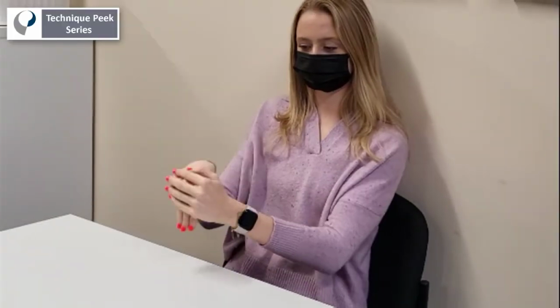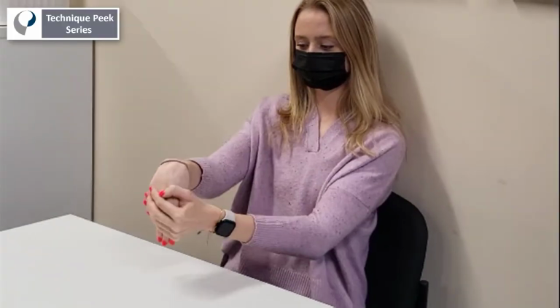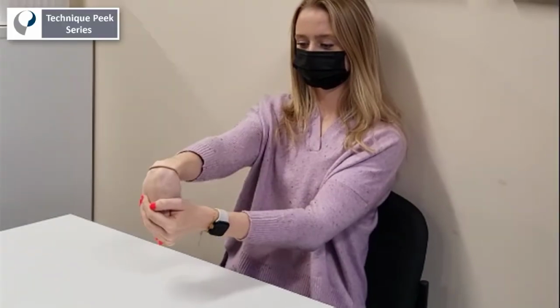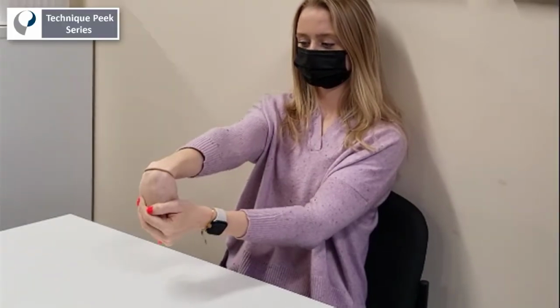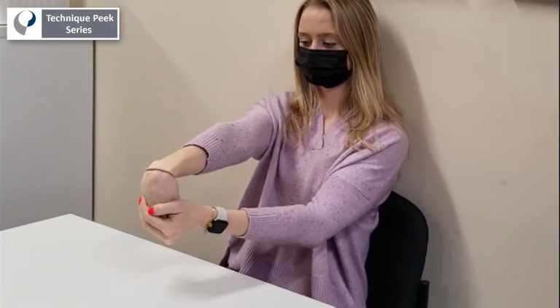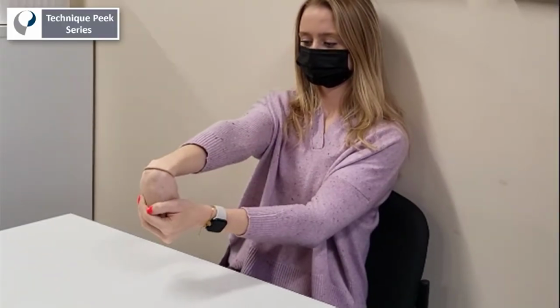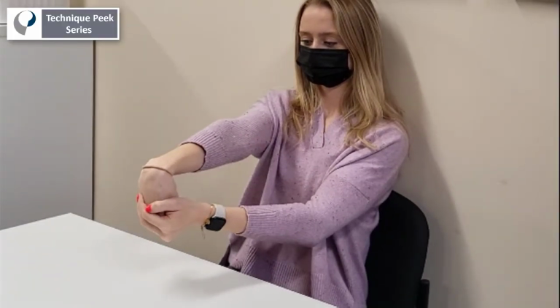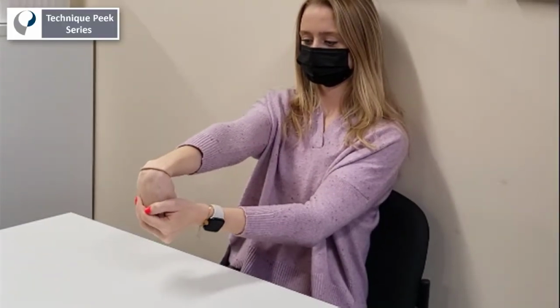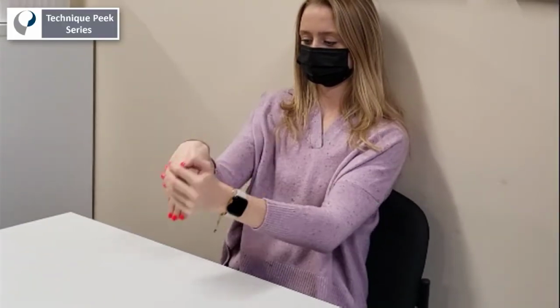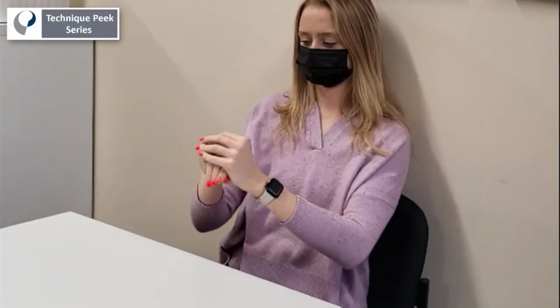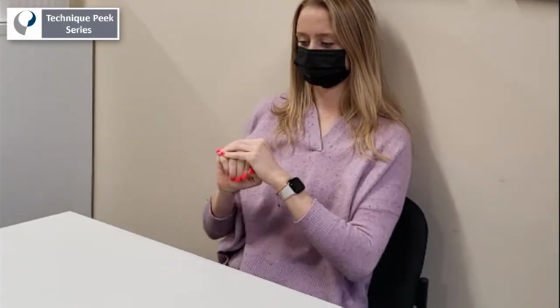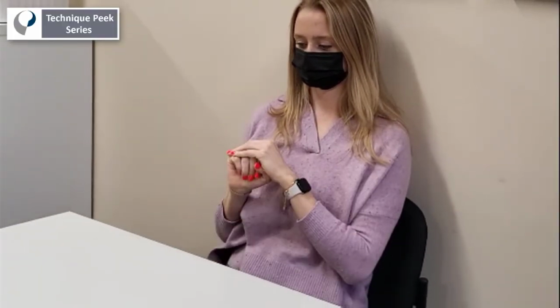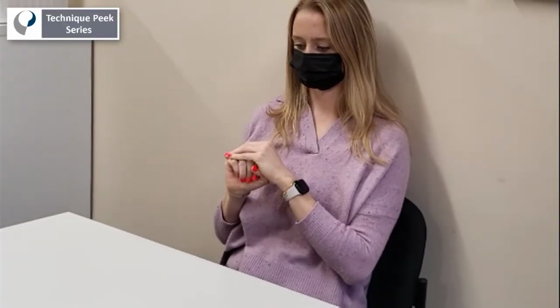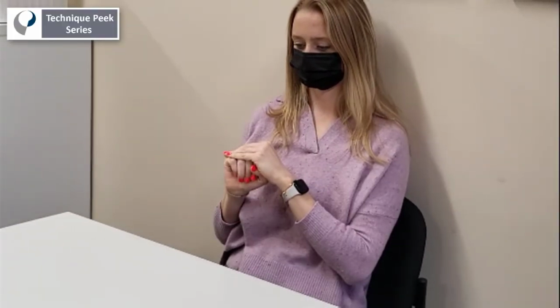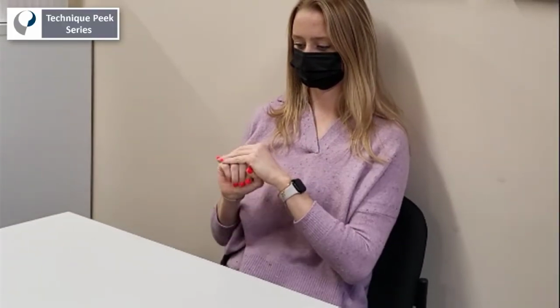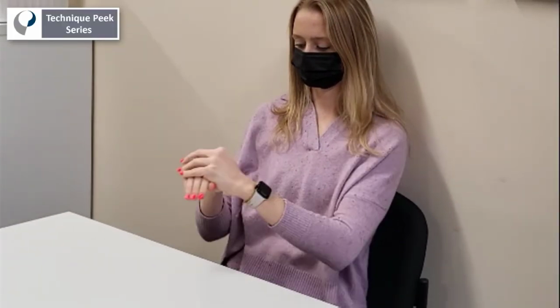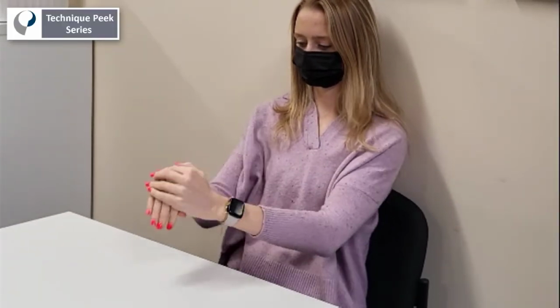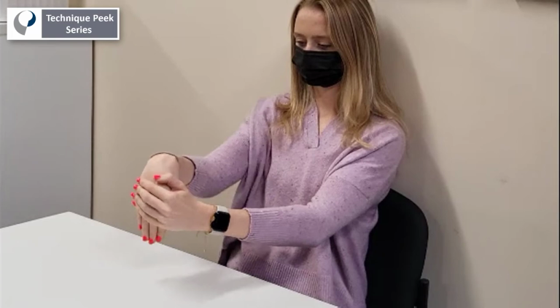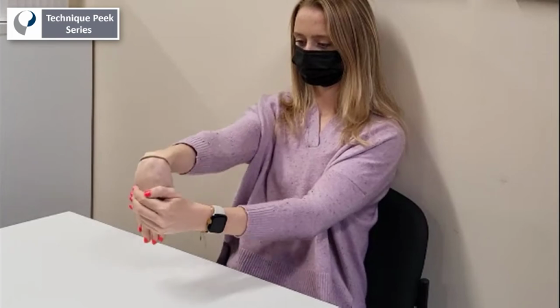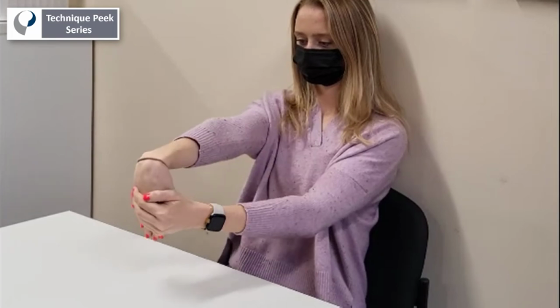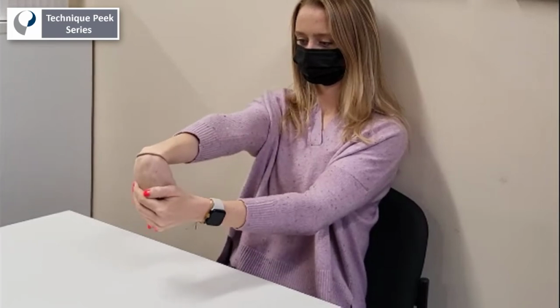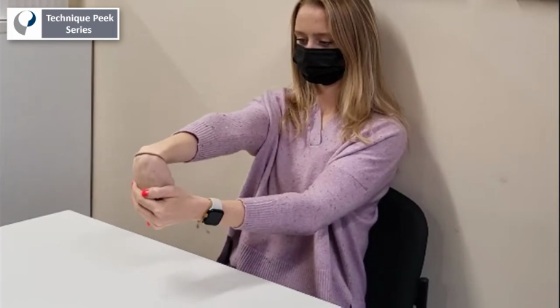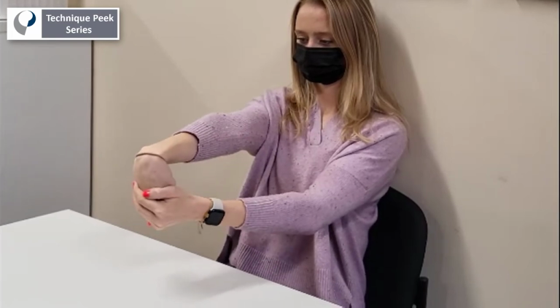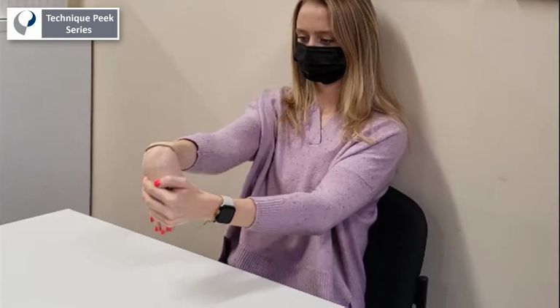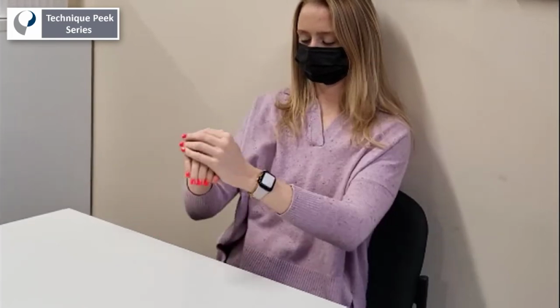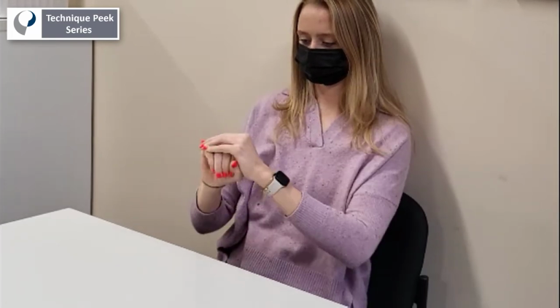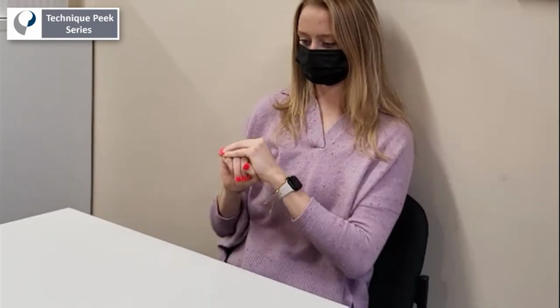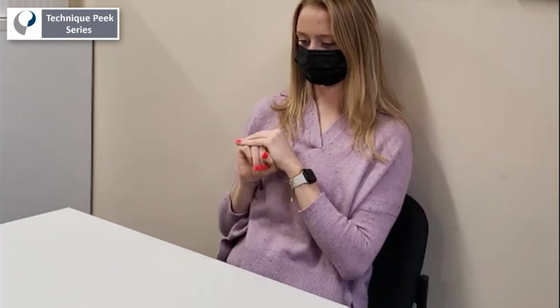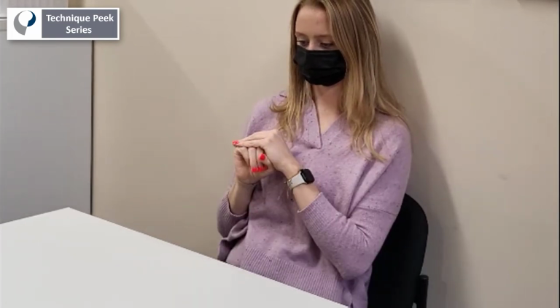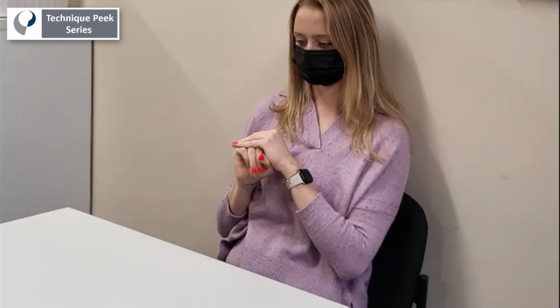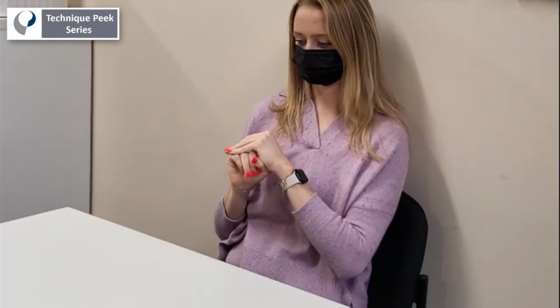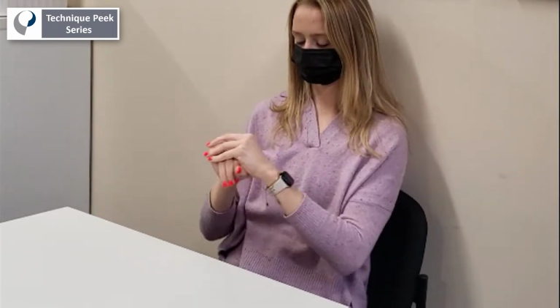Similar to a median nerve glide, a distal radial nerve glide, seen here, can help alleviate symptoms of a radial tunnel nerve compression.